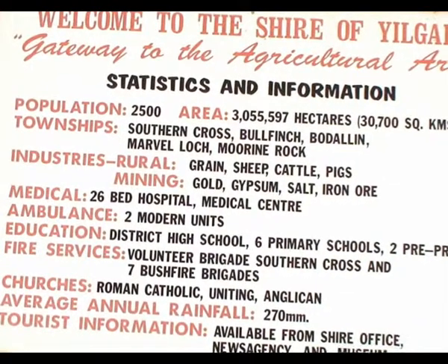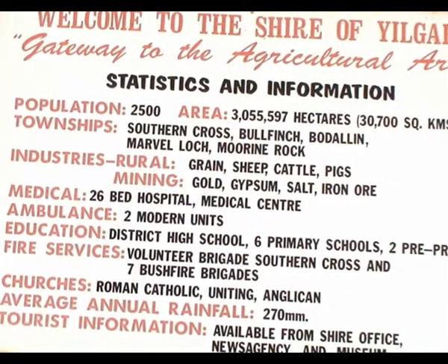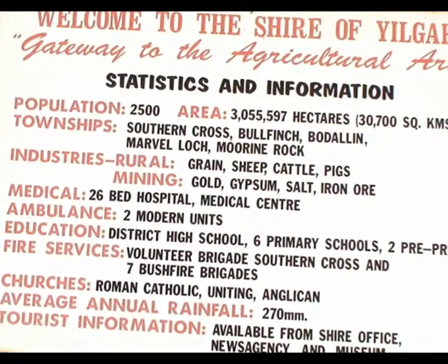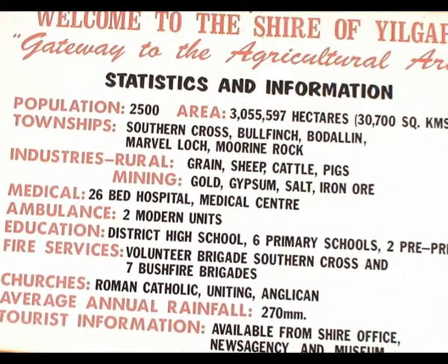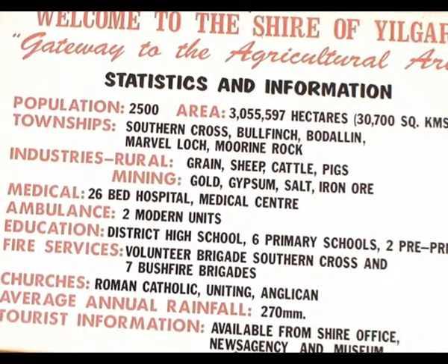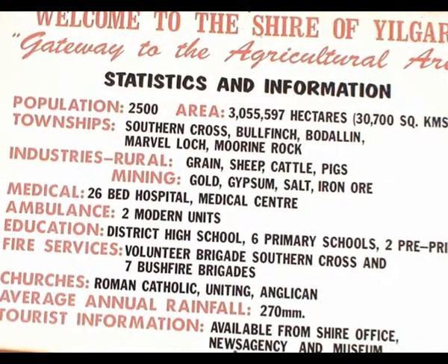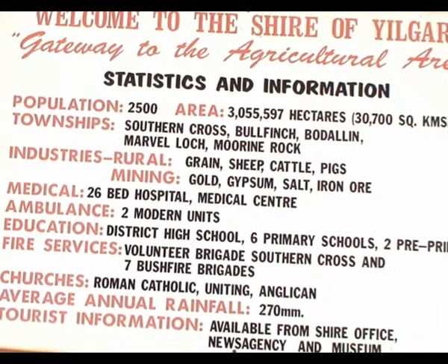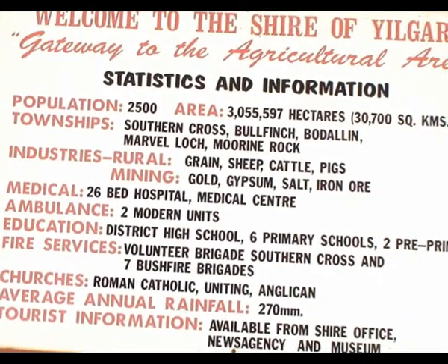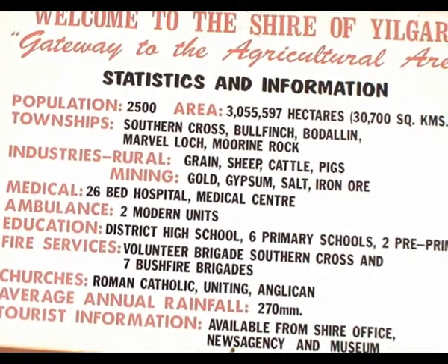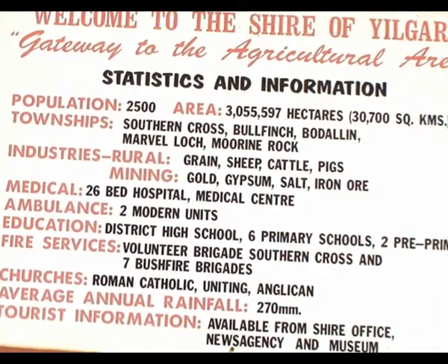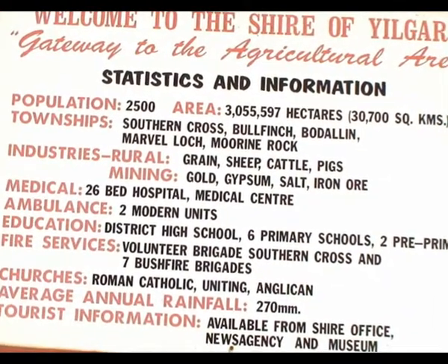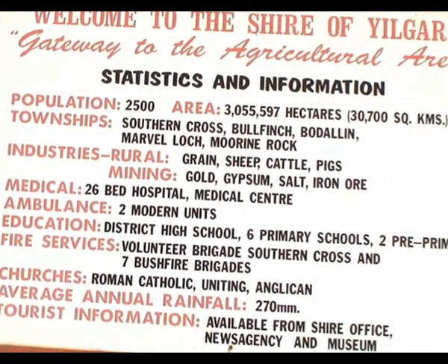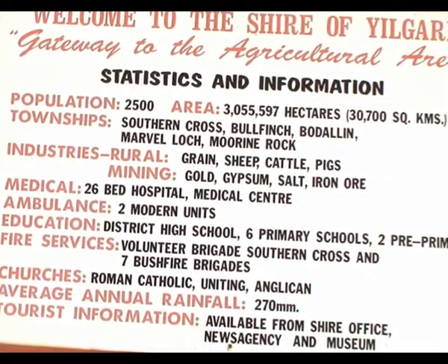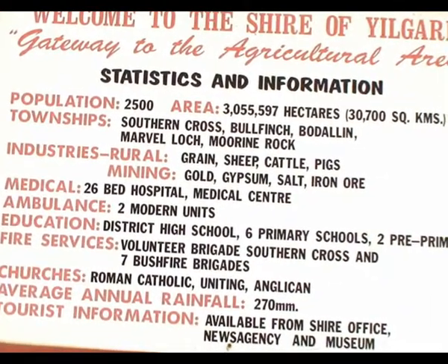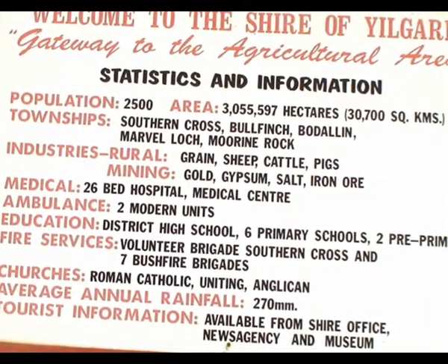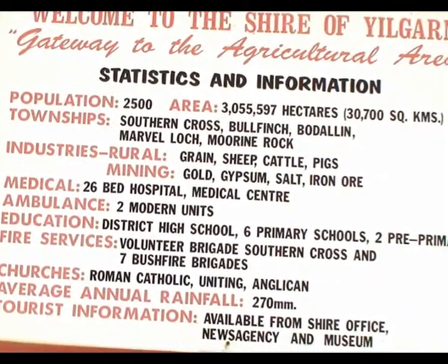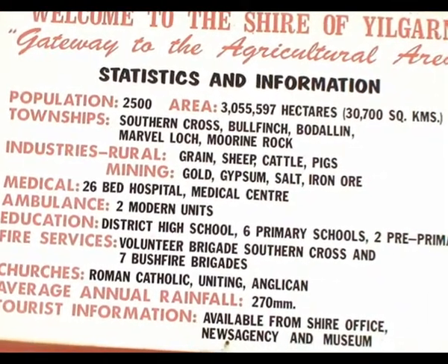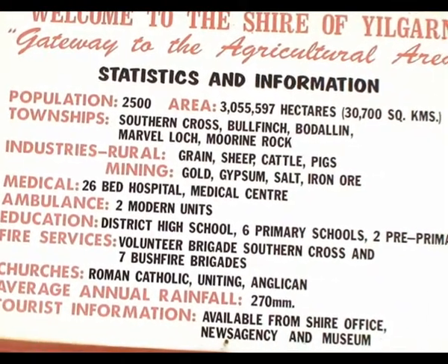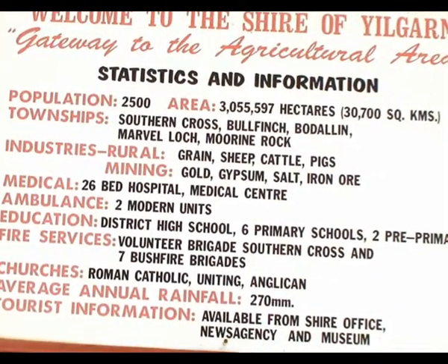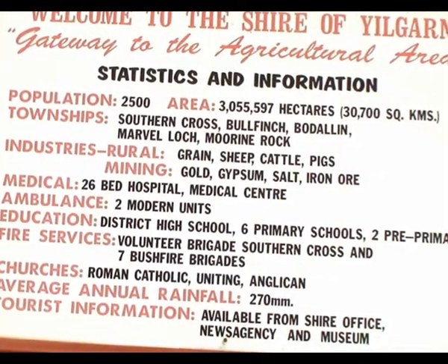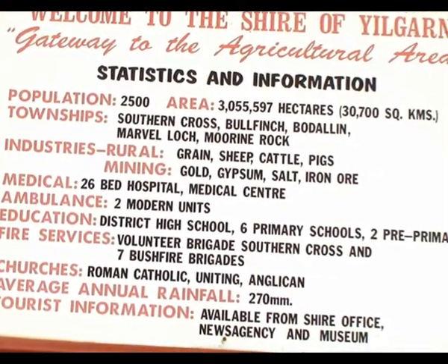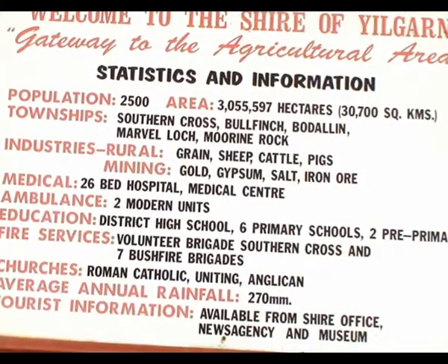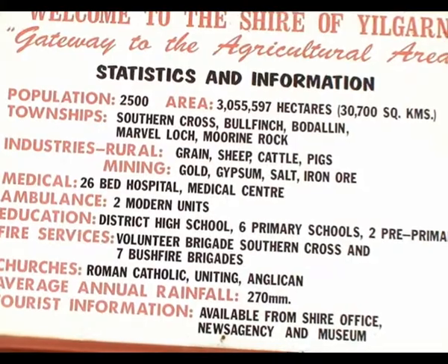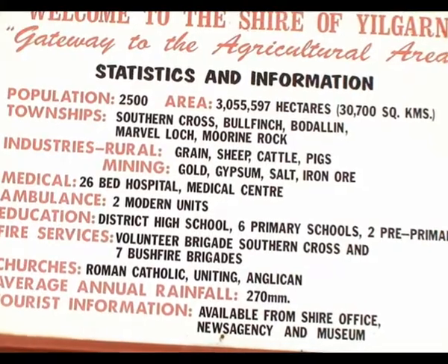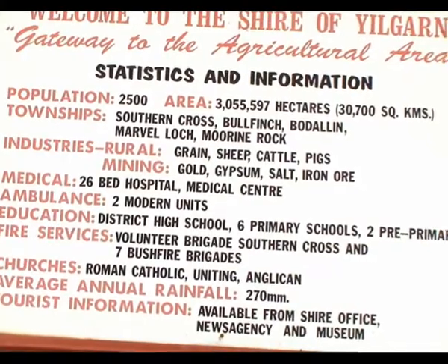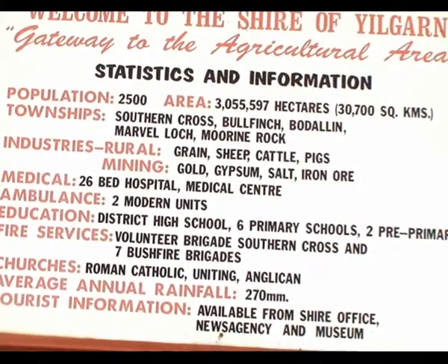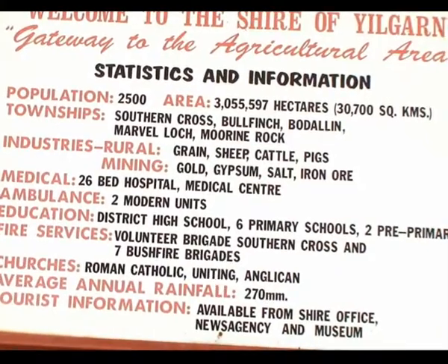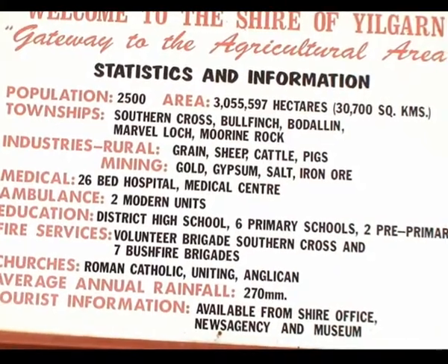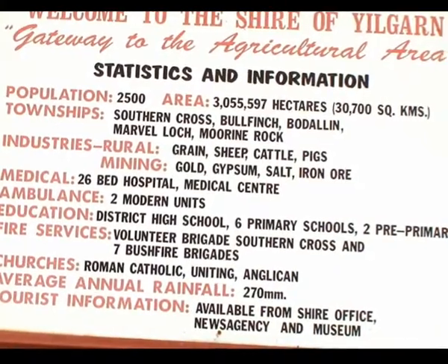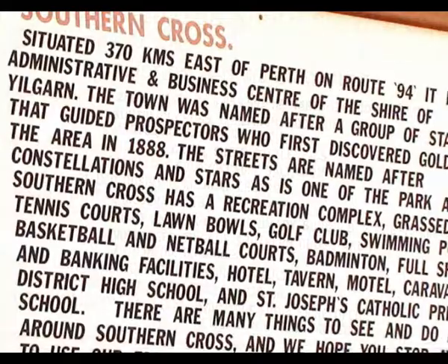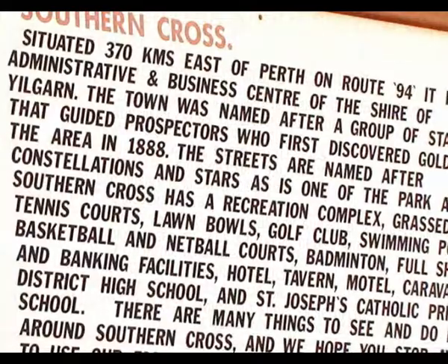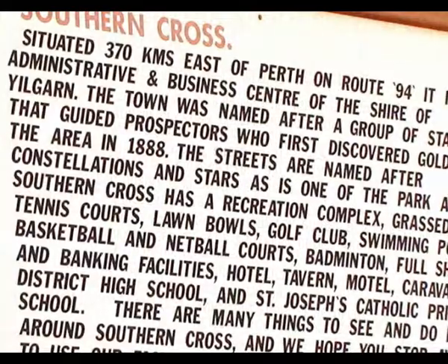There's a large hospital, district high school, and six primary schools.